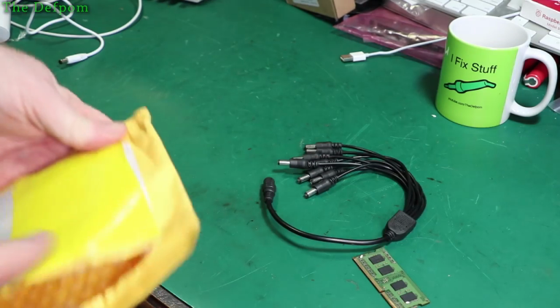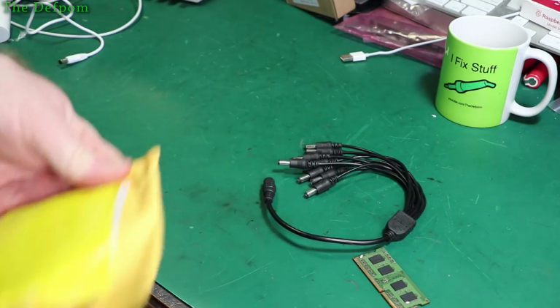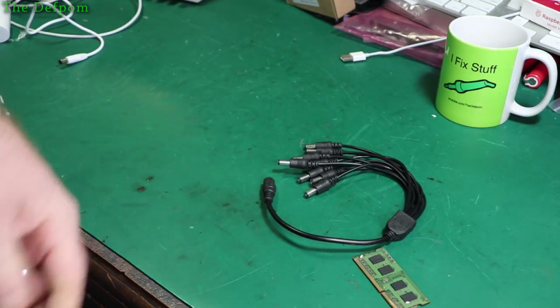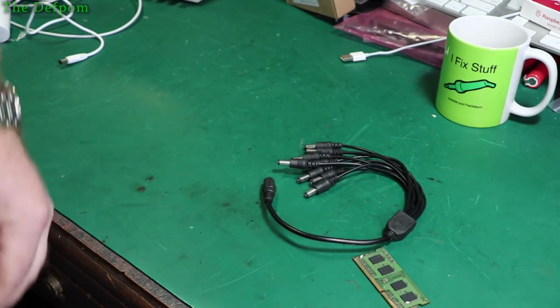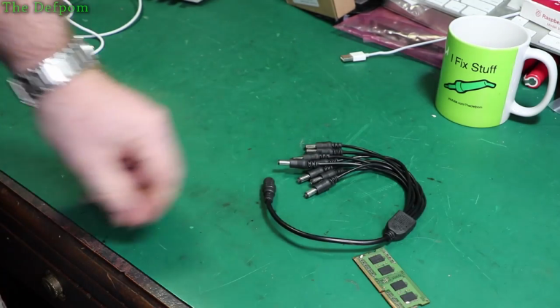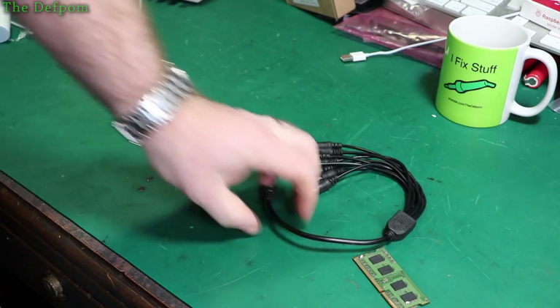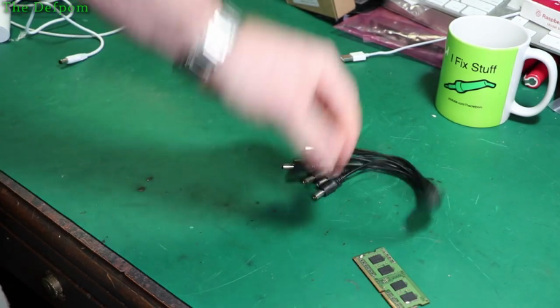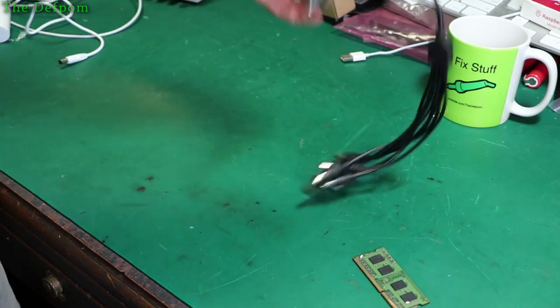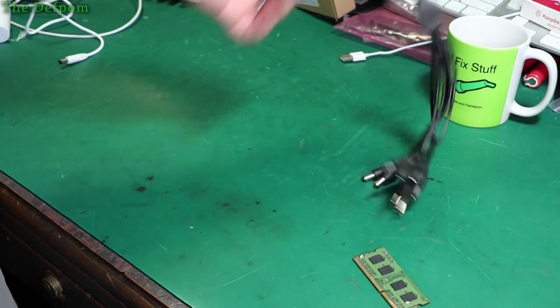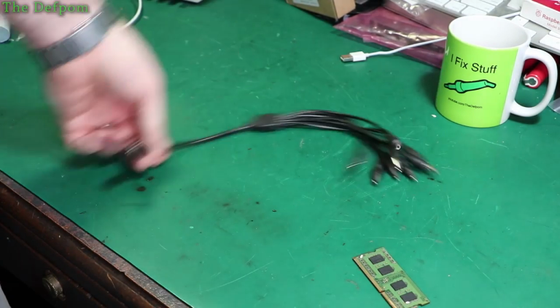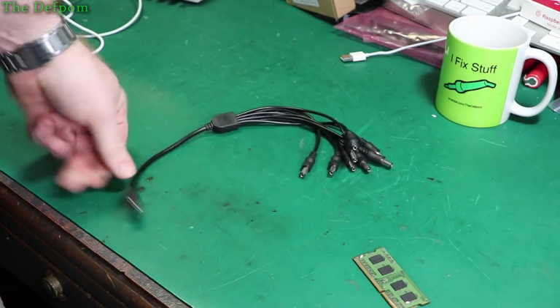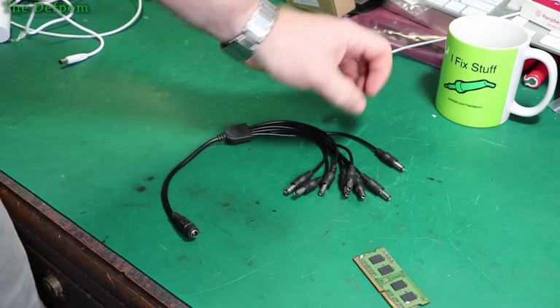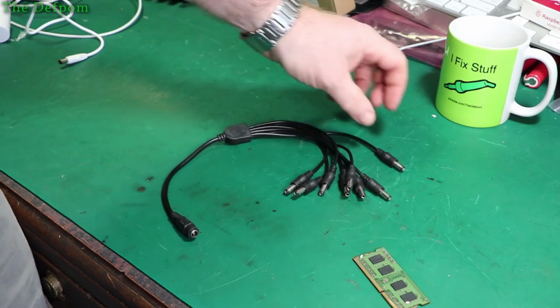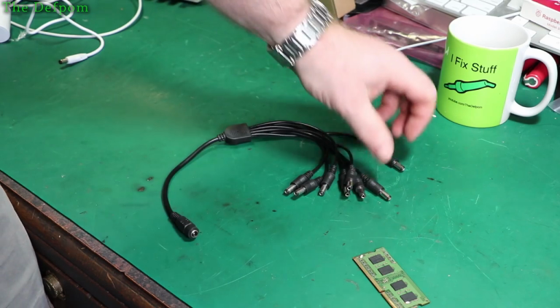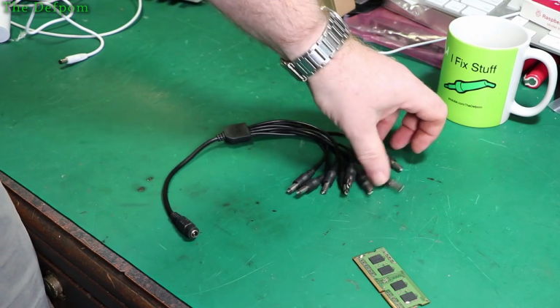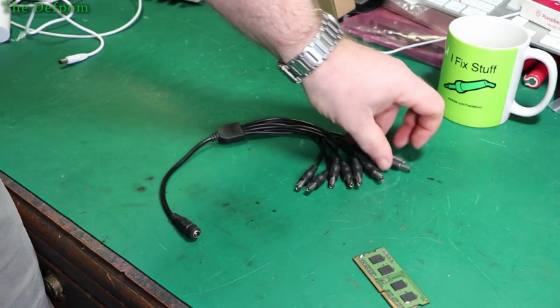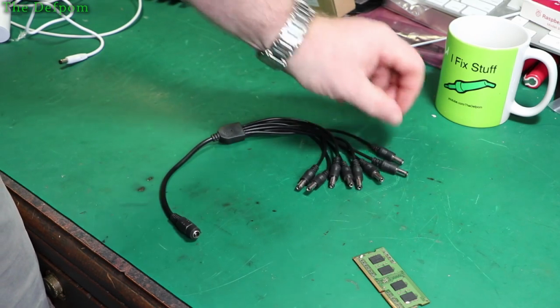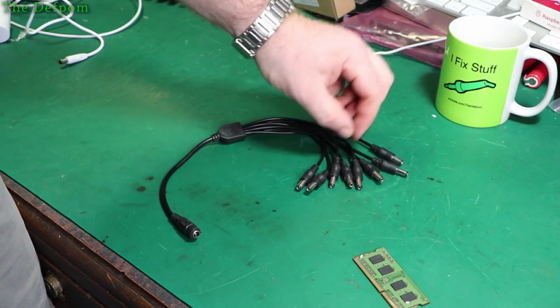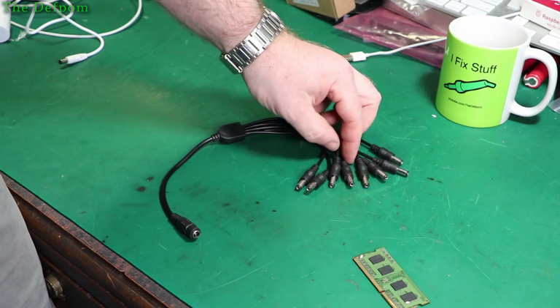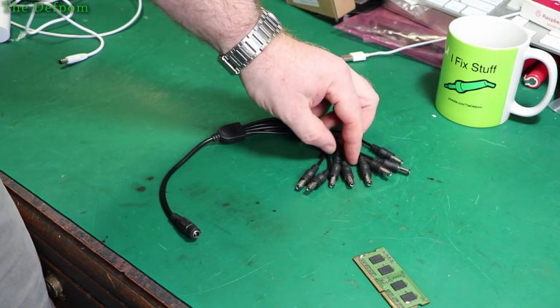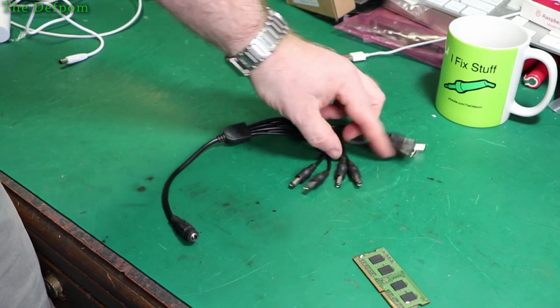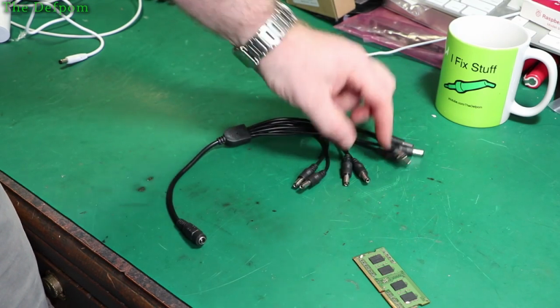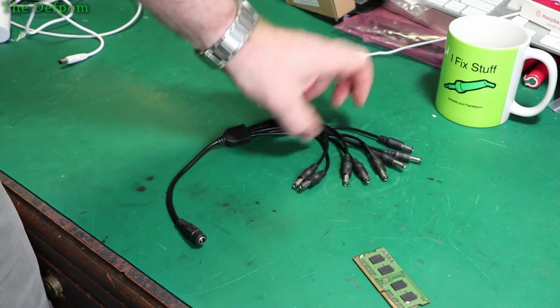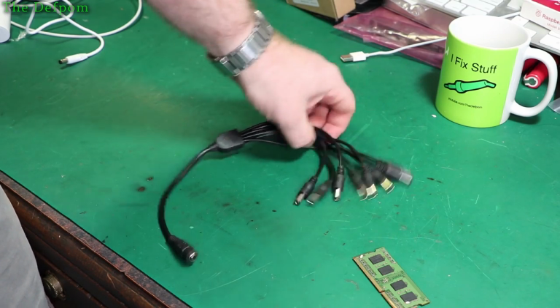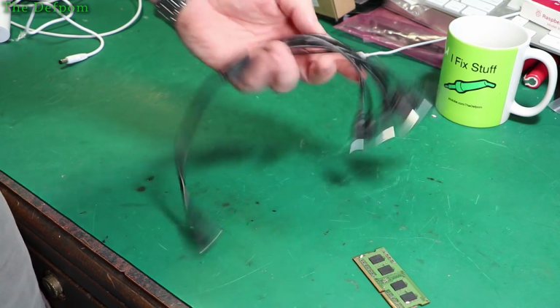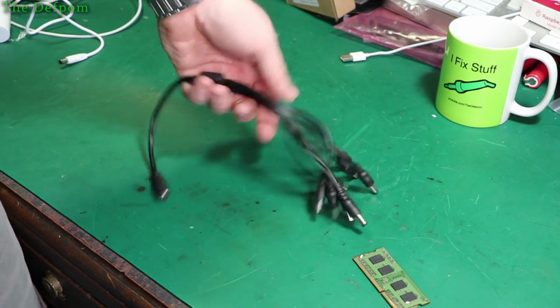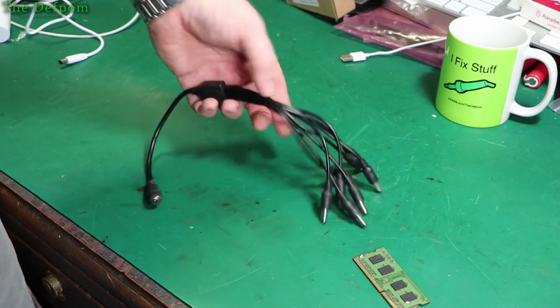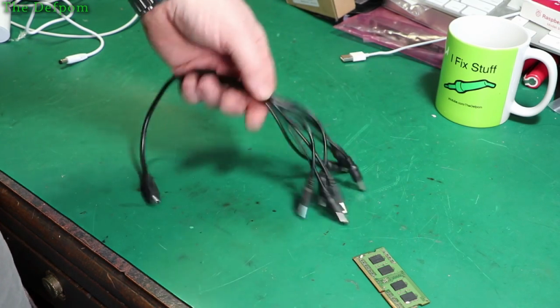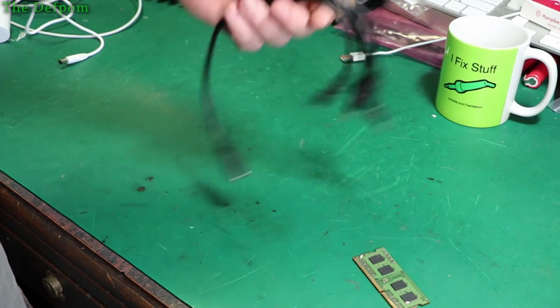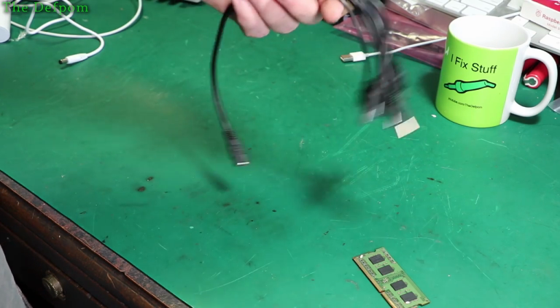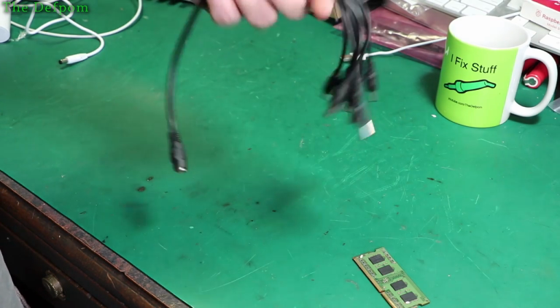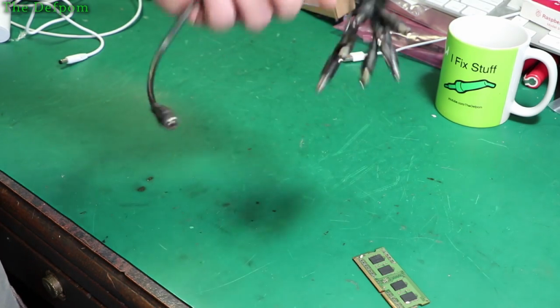What size is this thing? It's an octopus cable — I think it literally is actually. Two, four, six, eight. It is actually an octopus cable.